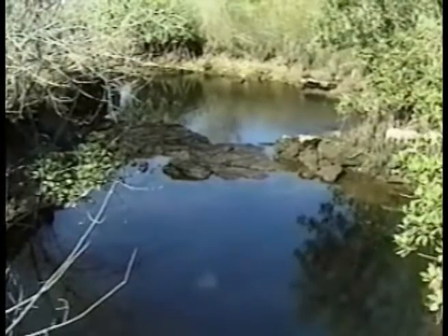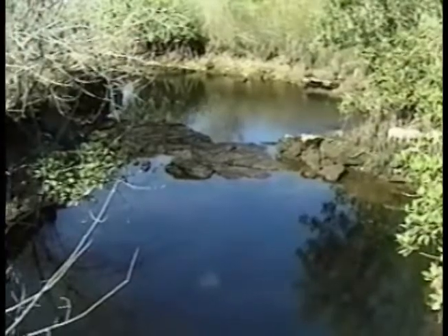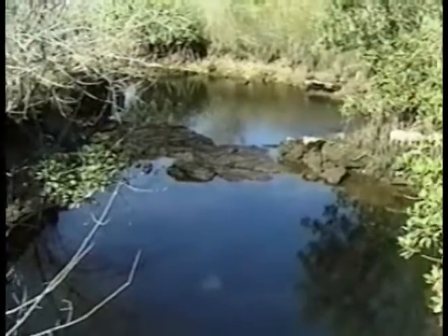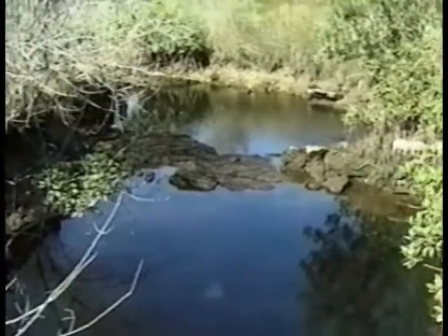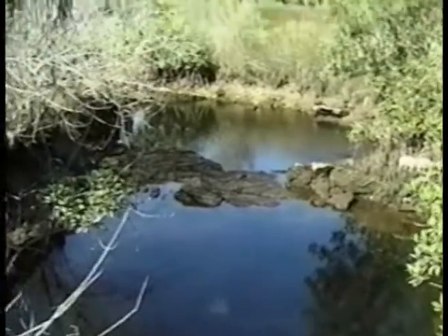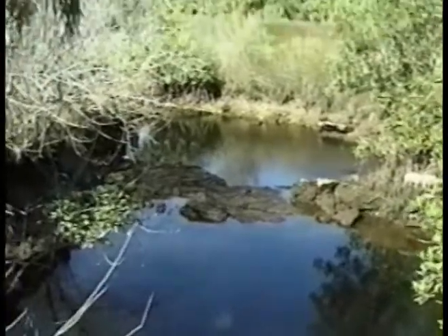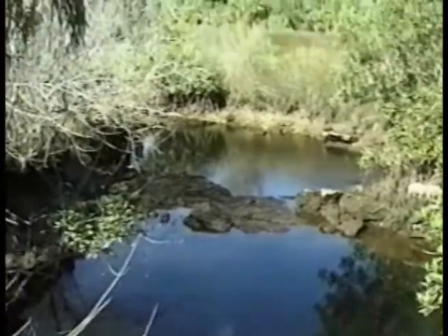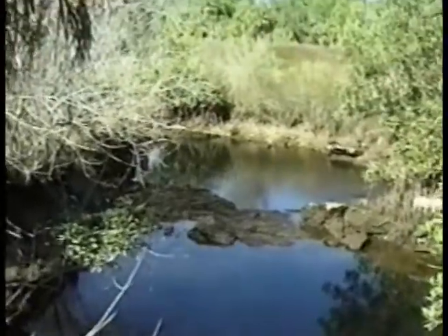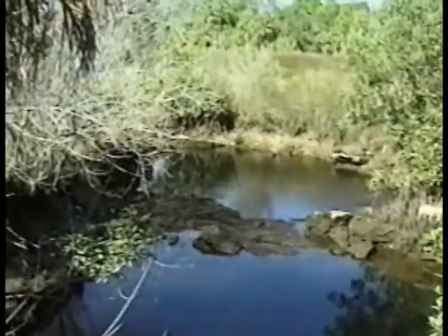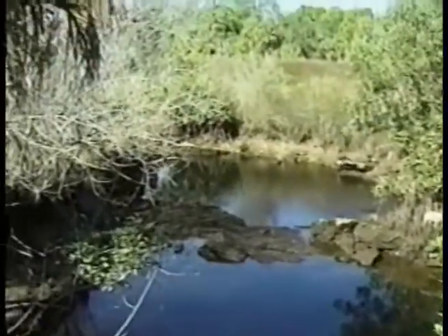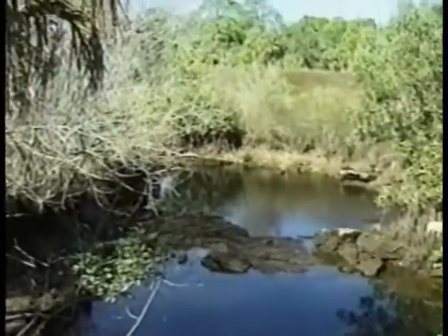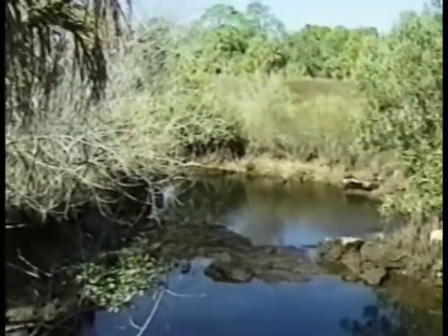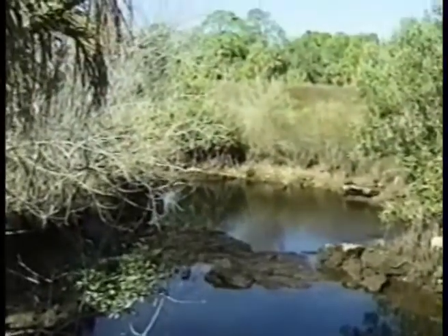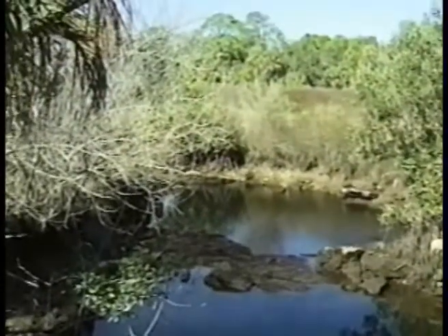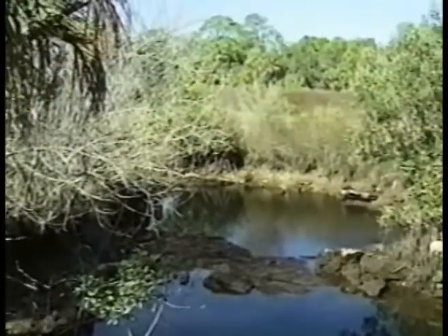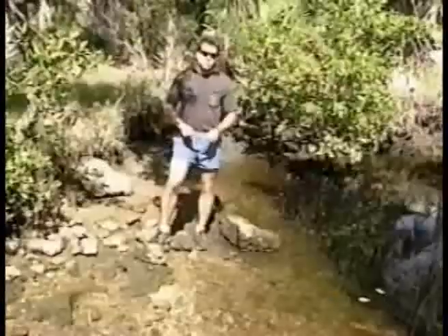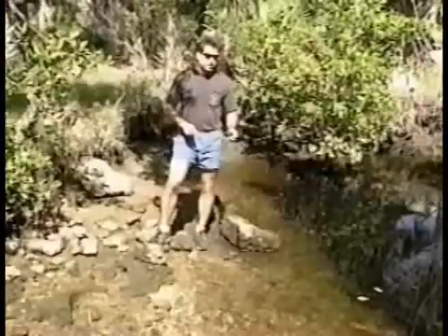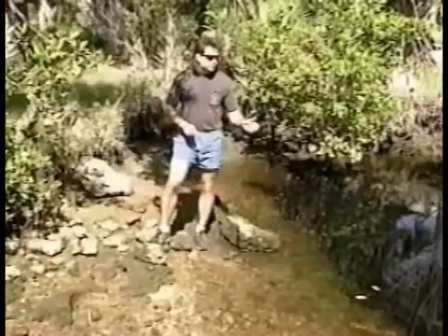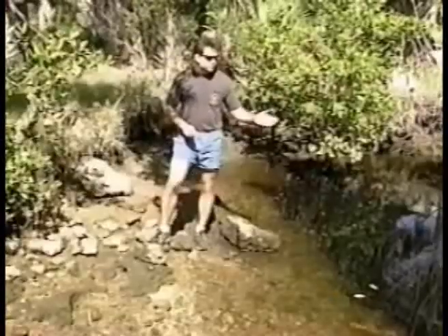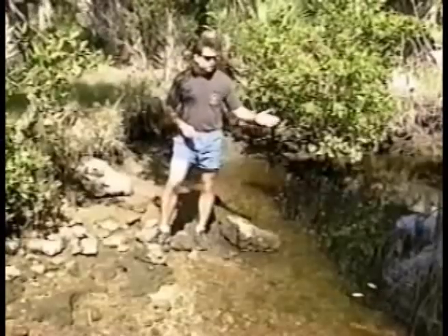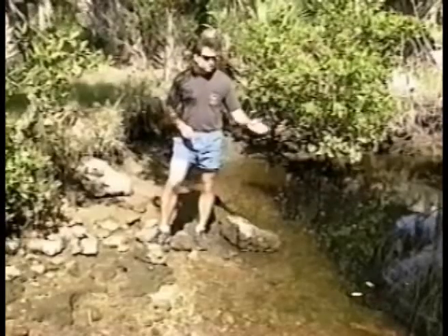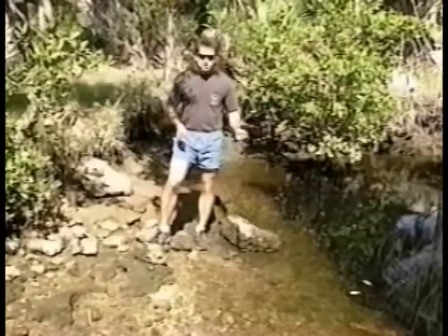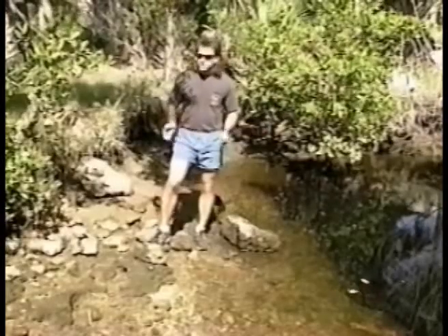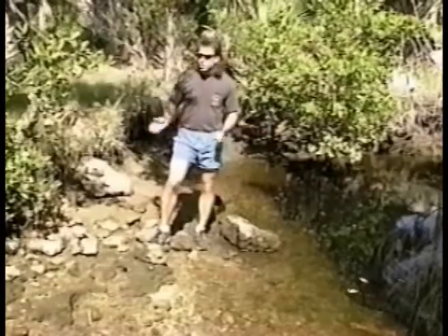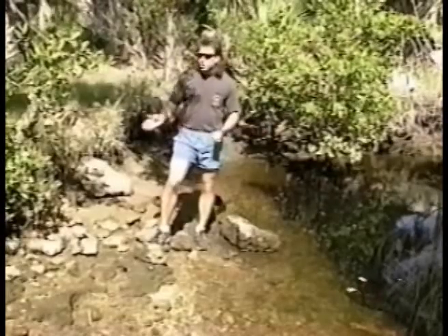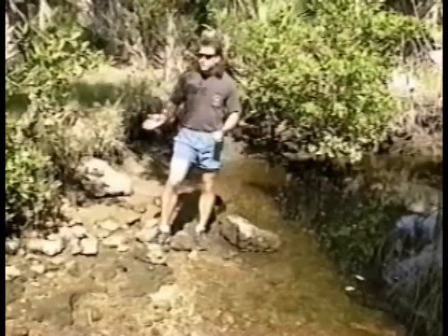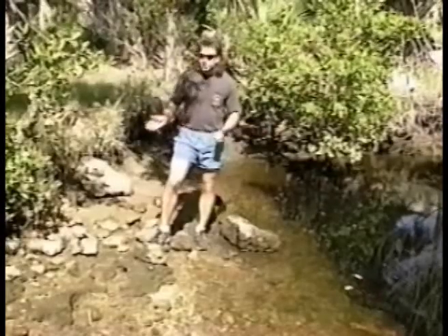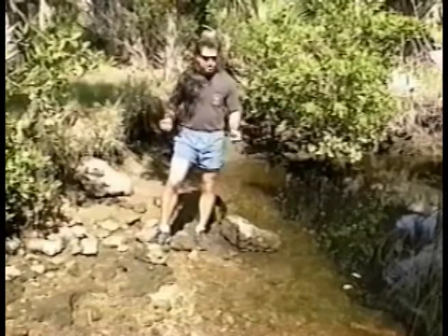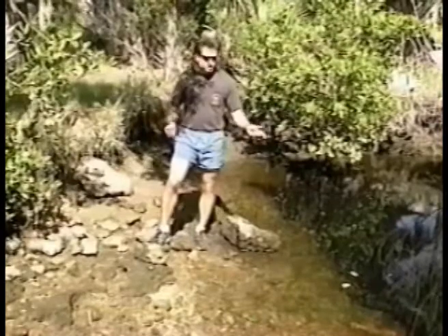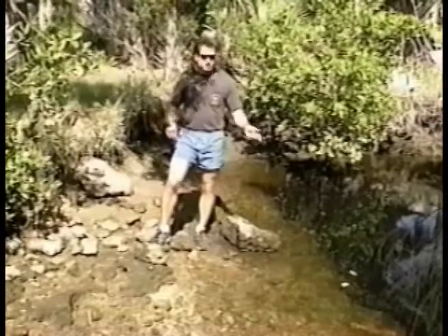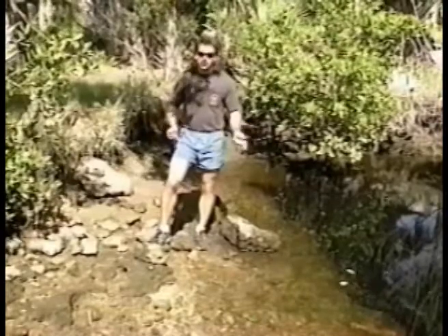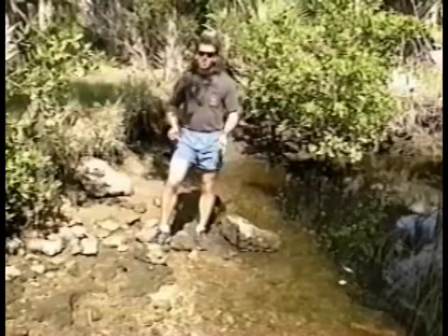At low tide, the surface is rock, but the spring still flows out to the marsh underneath these bridges.